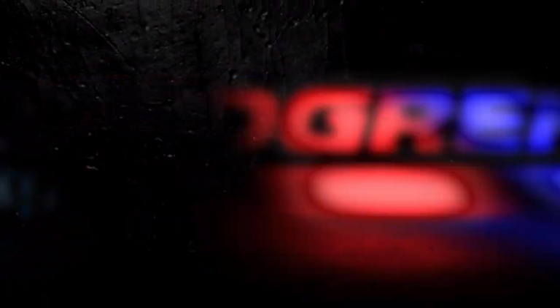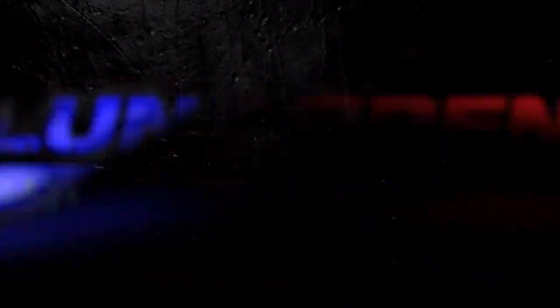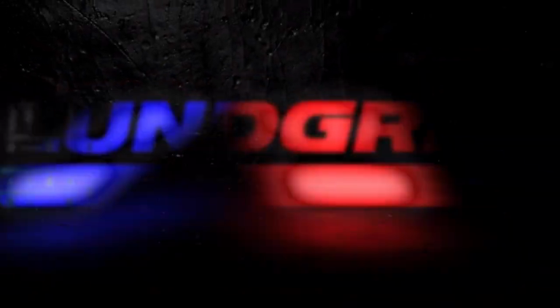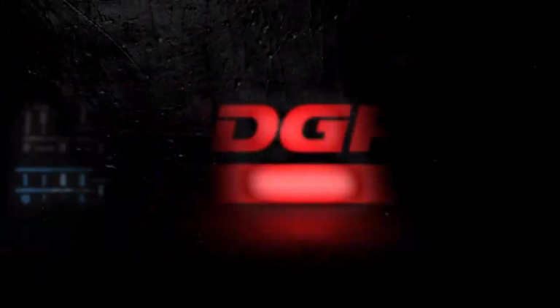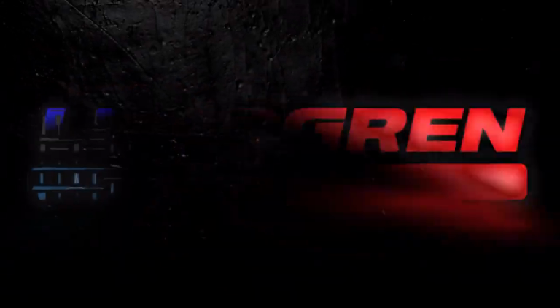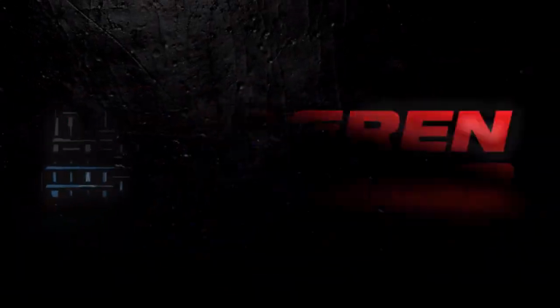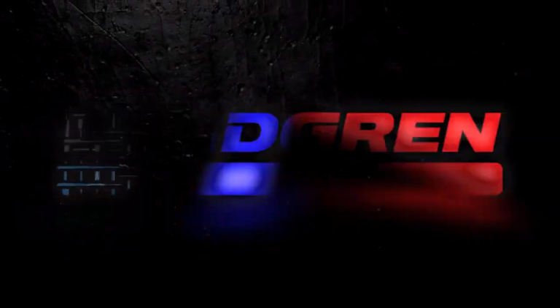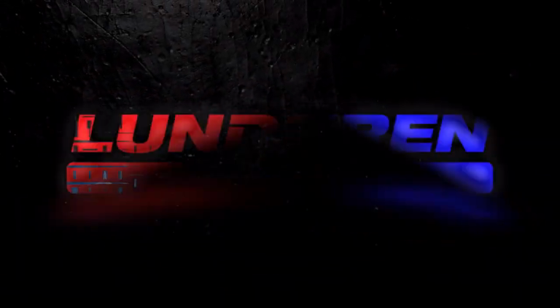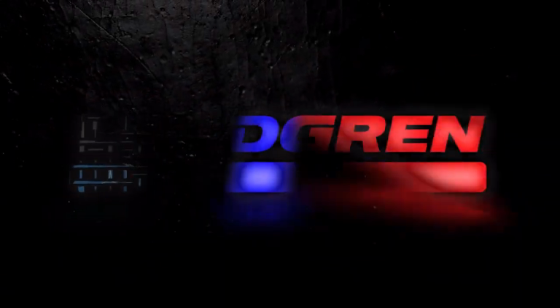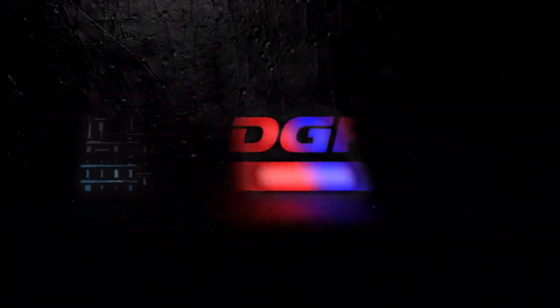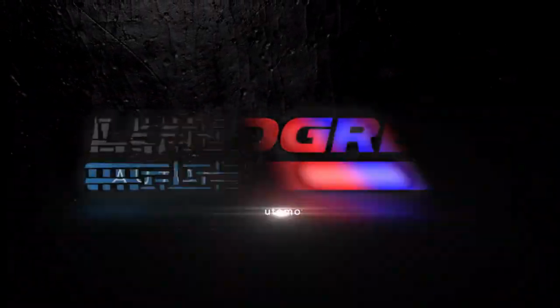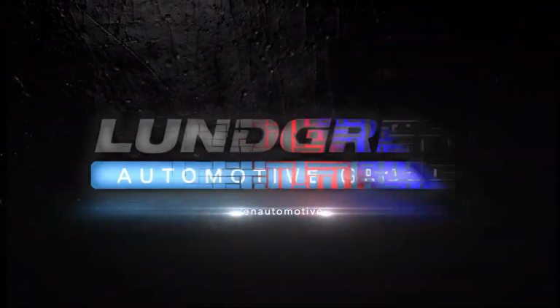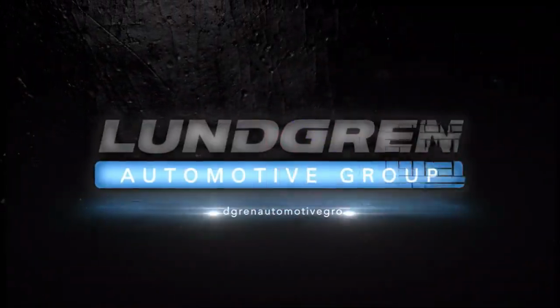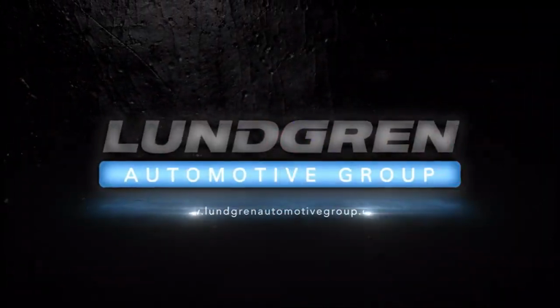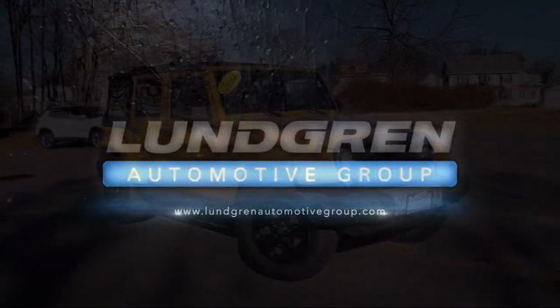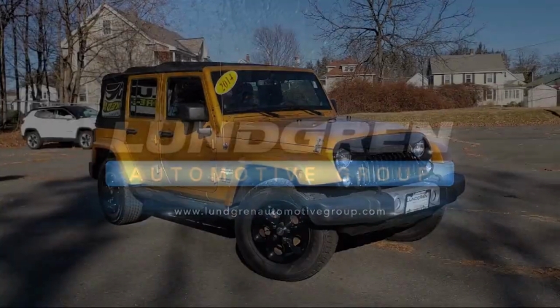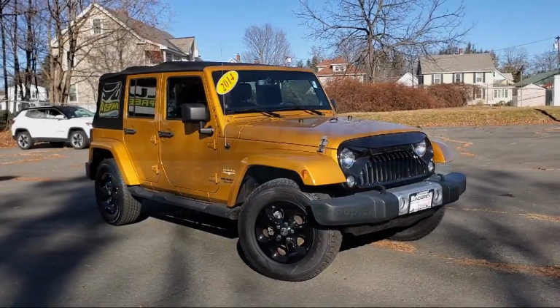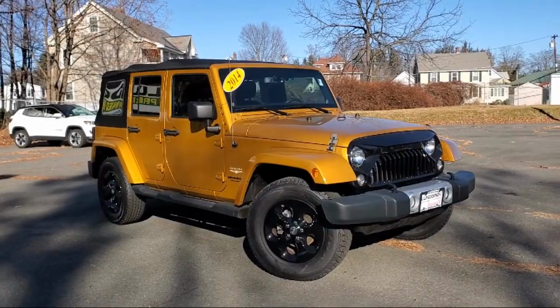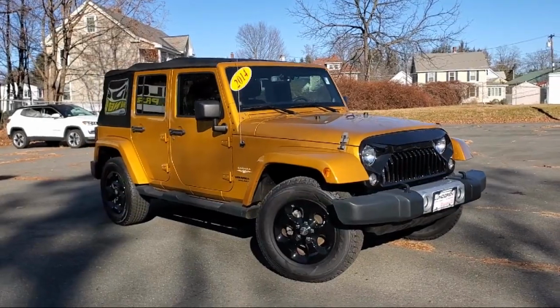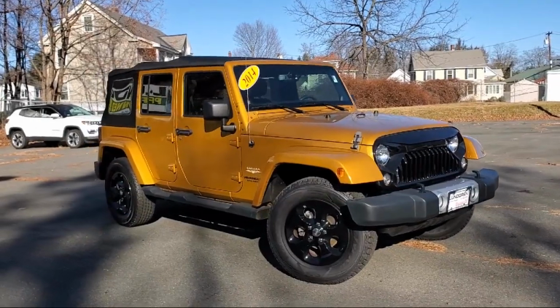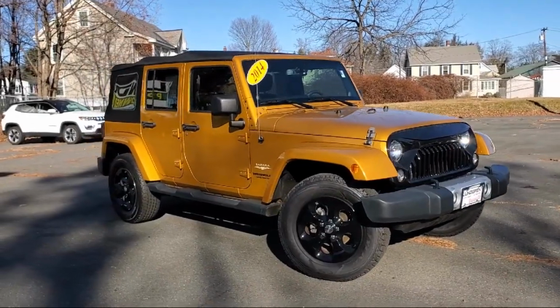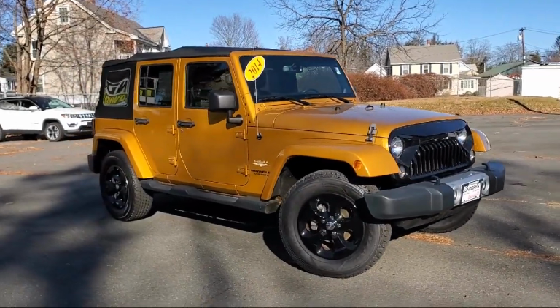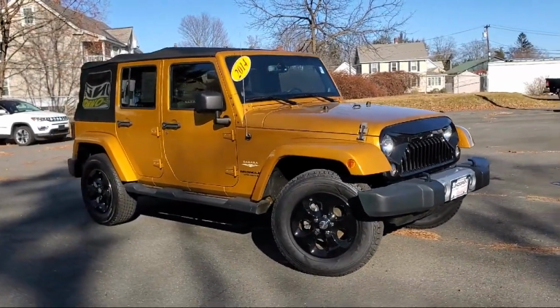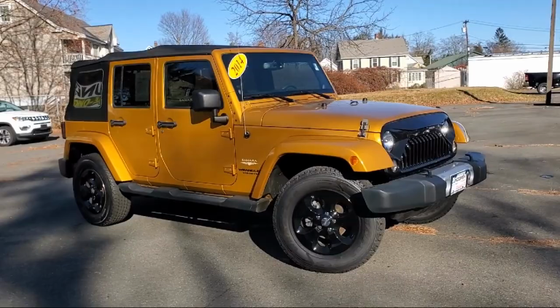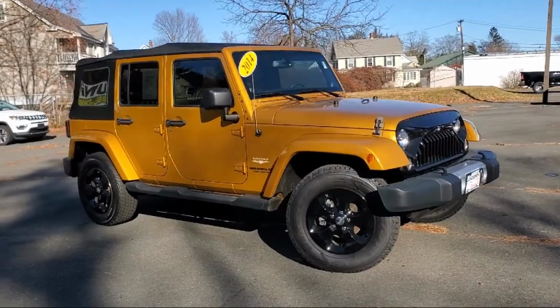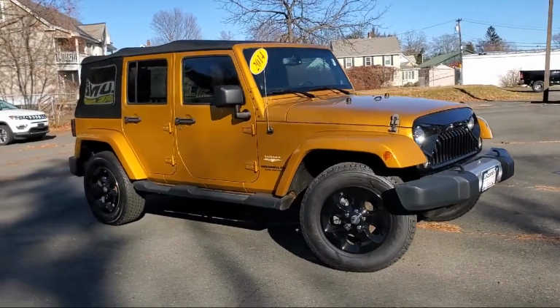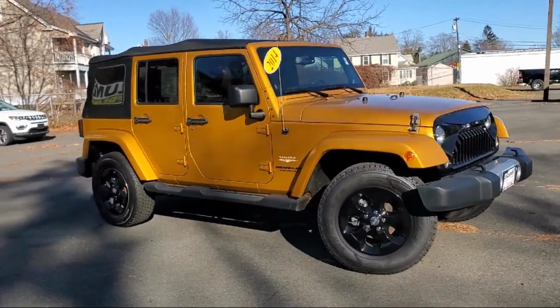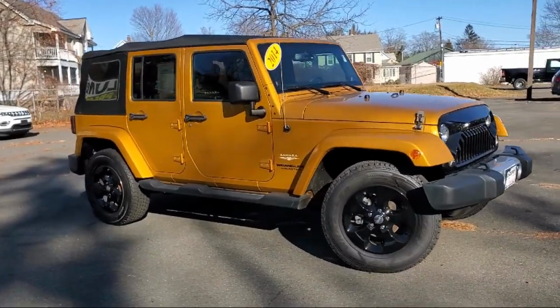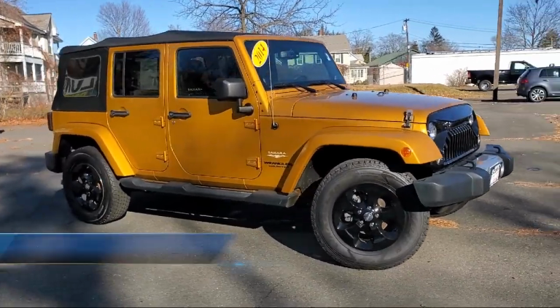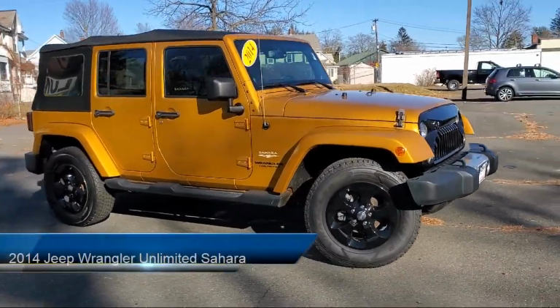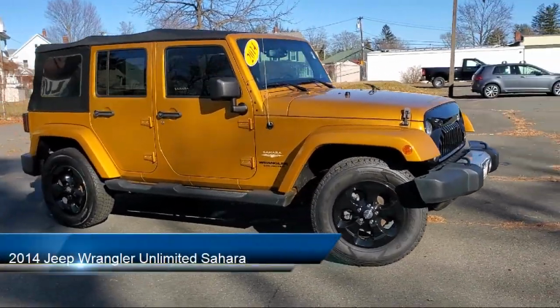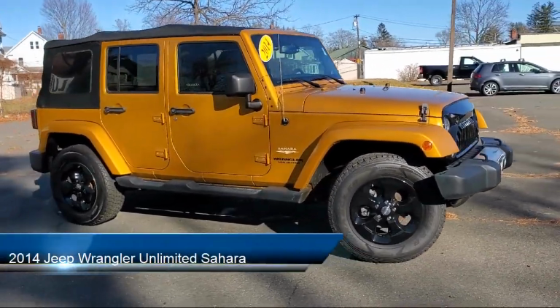Welcome to the Lundgren Automotive Group, and here's a look at another one of our pre-owned vehicles from our huge selection.